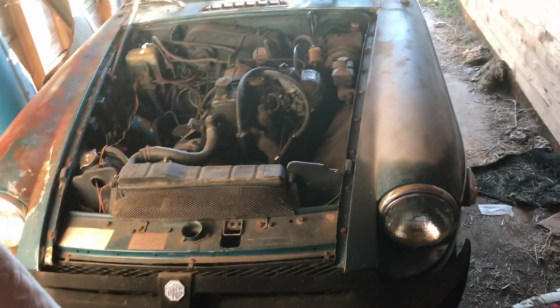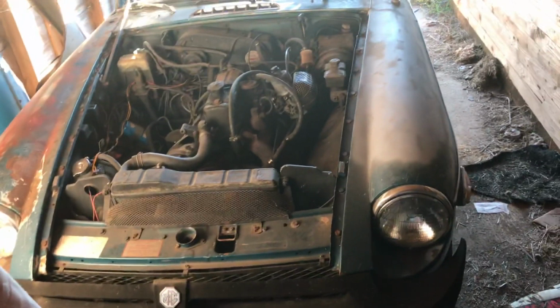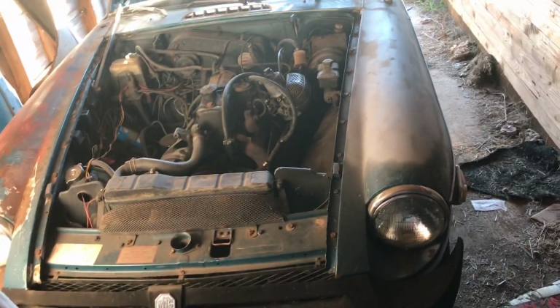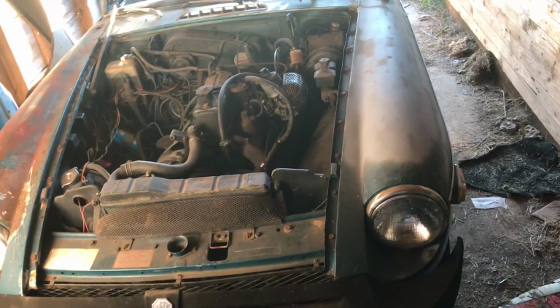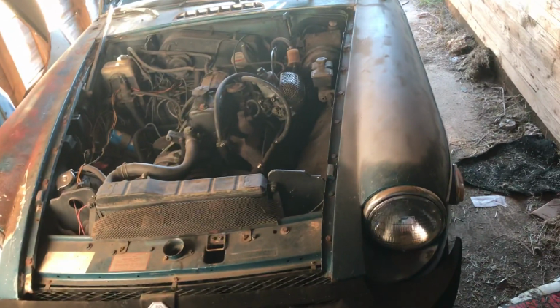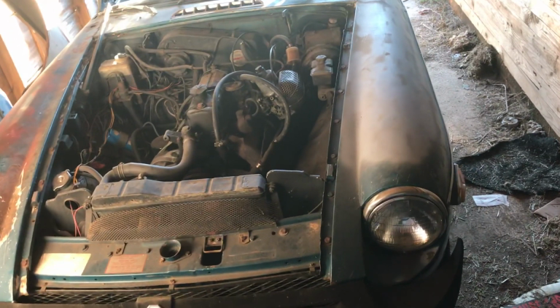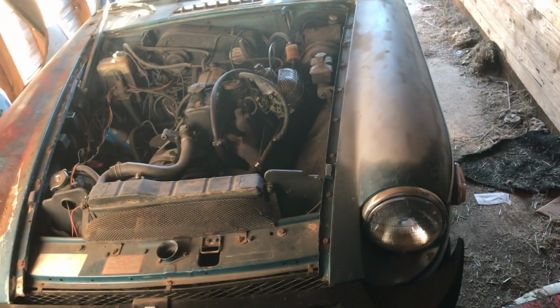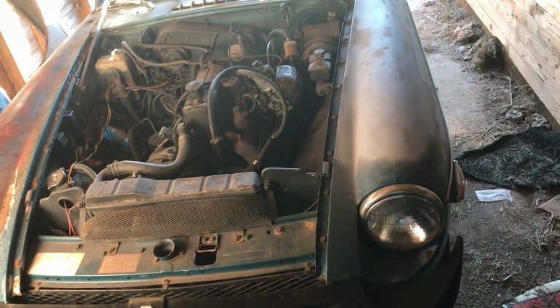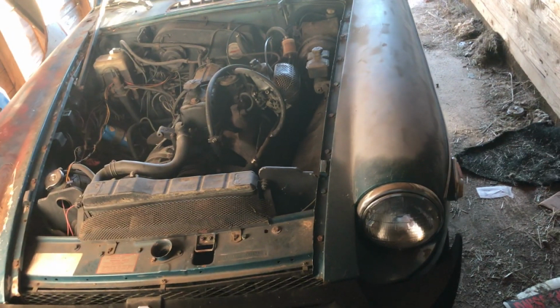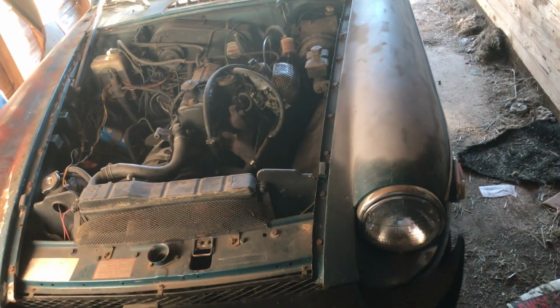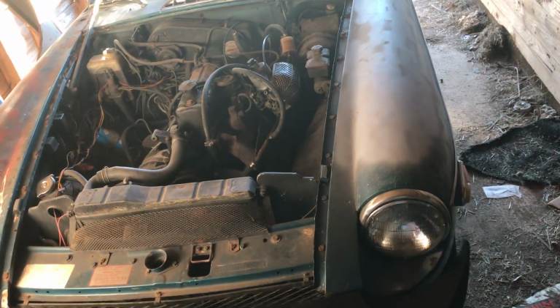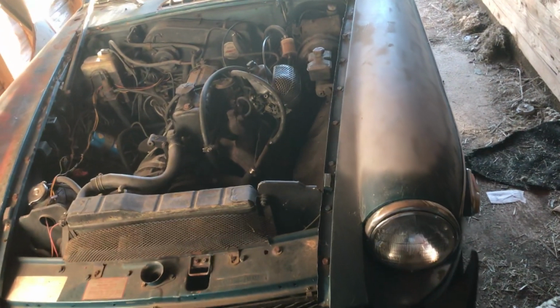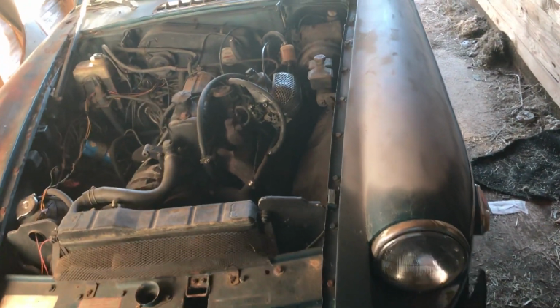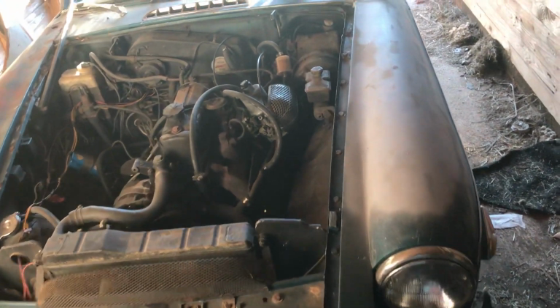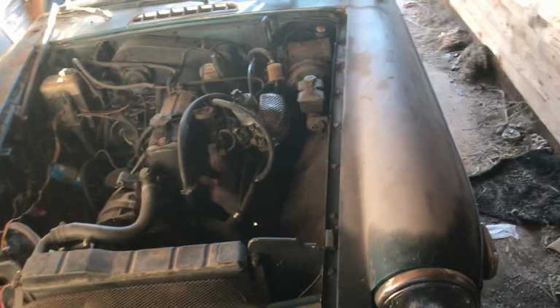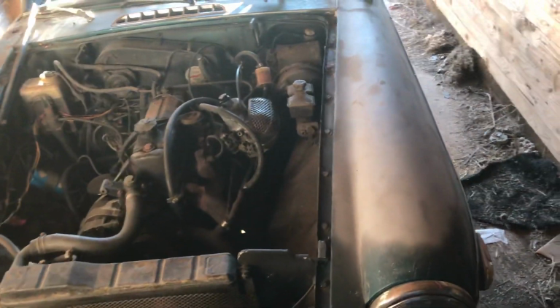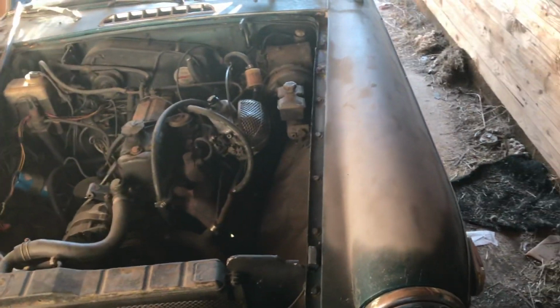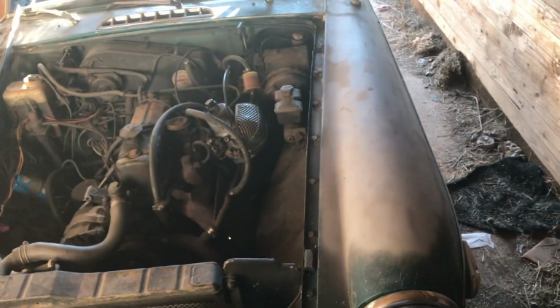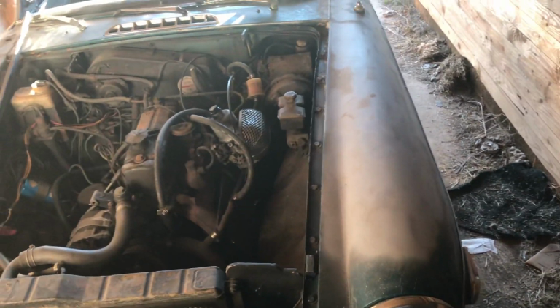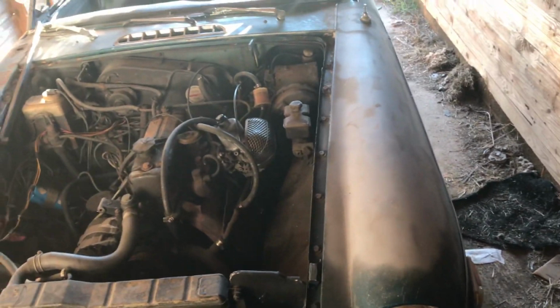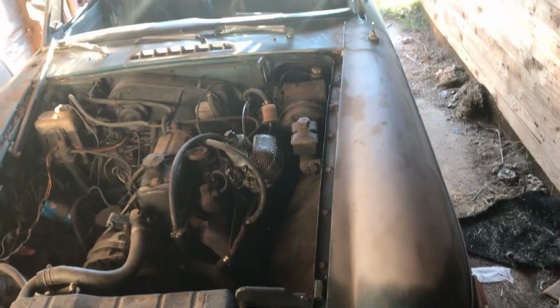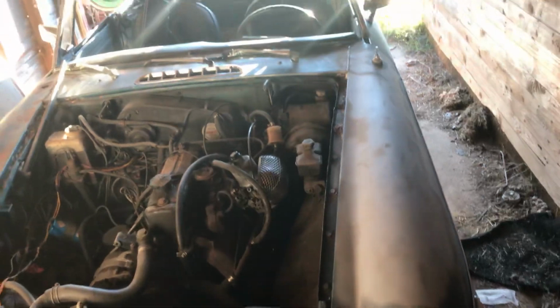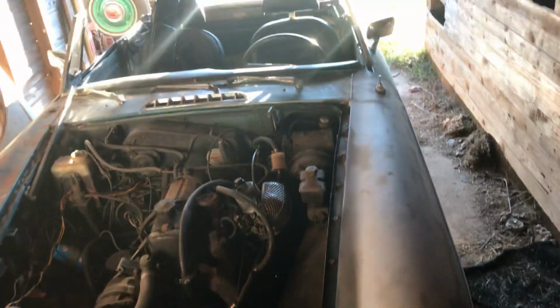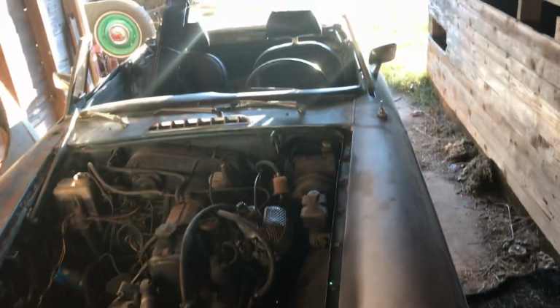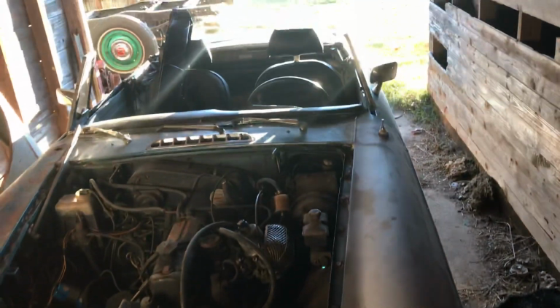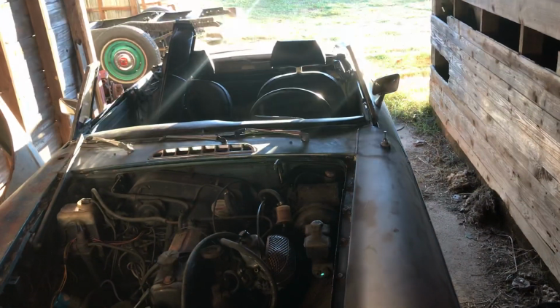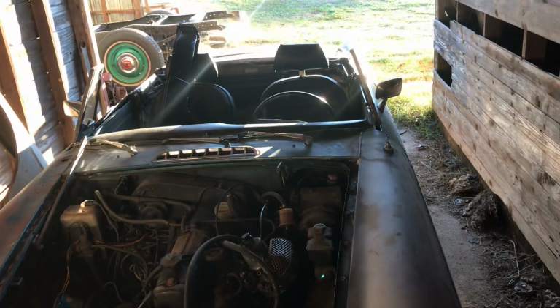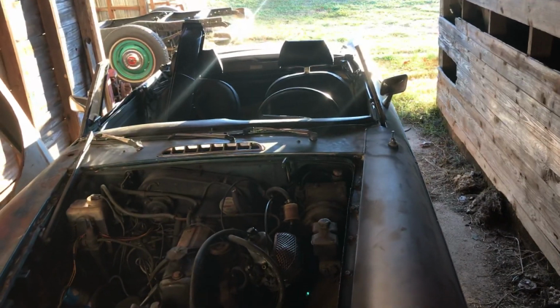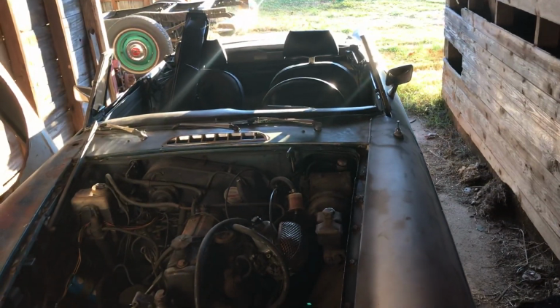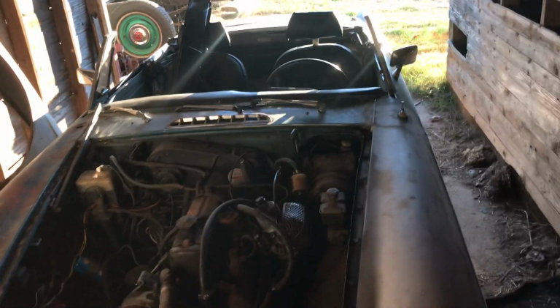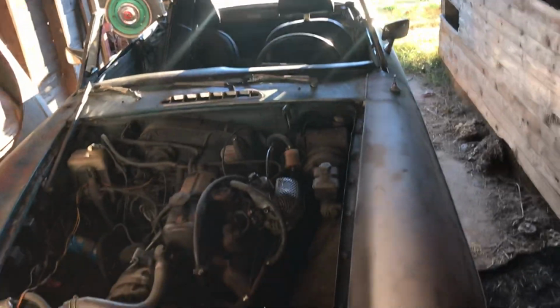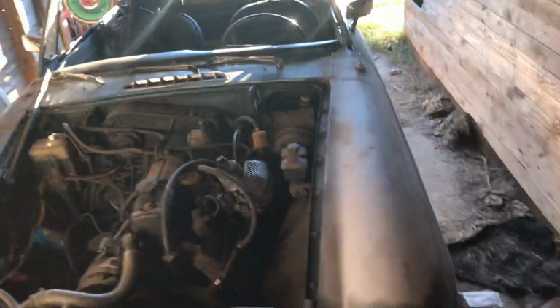Hello everyone, it's me. I just wanted to update everybody on what I've been doing with my AMG. I pulled it up here in the barn a couple months ago.